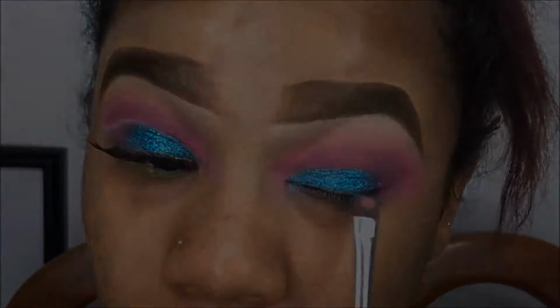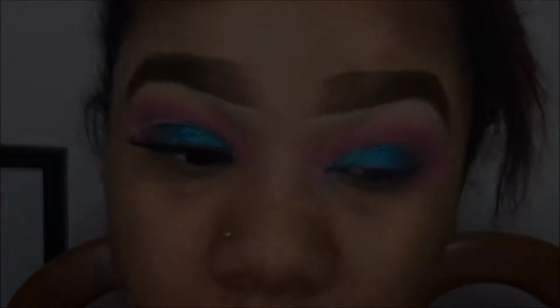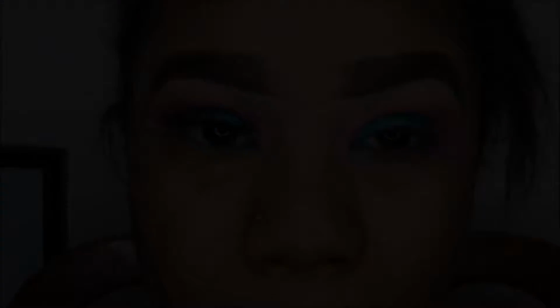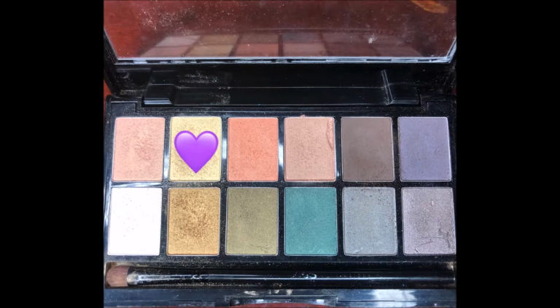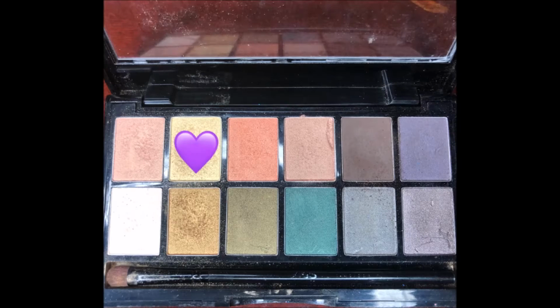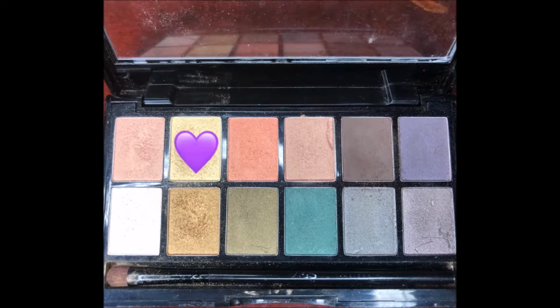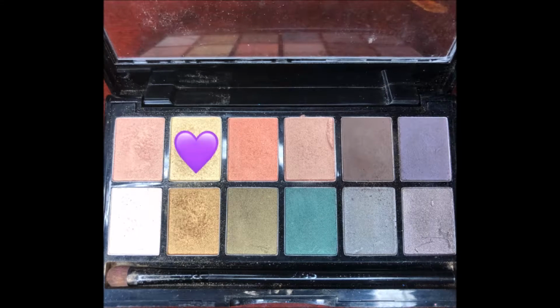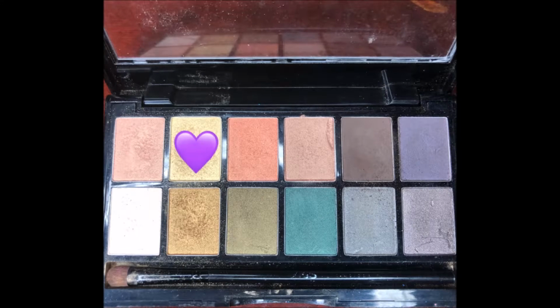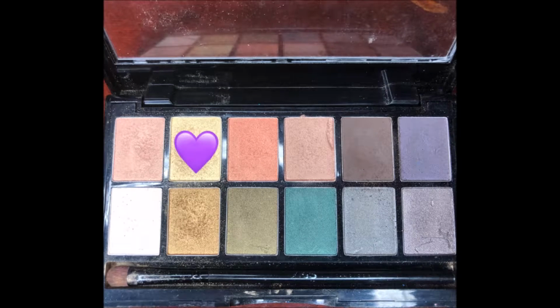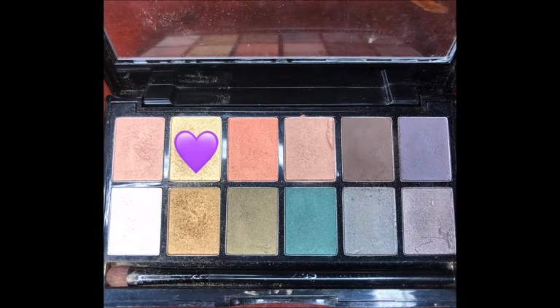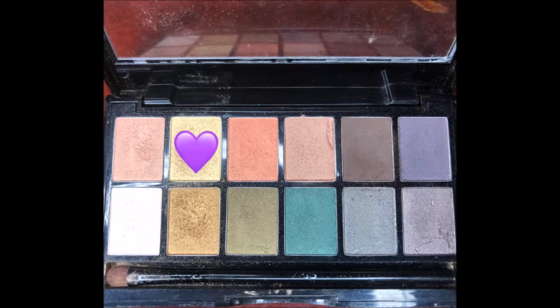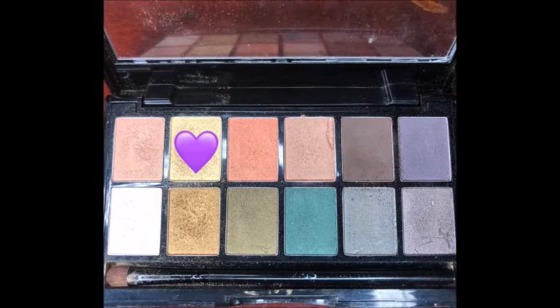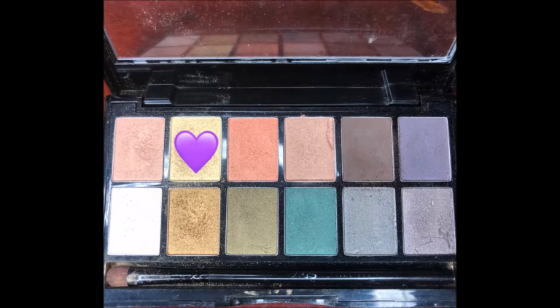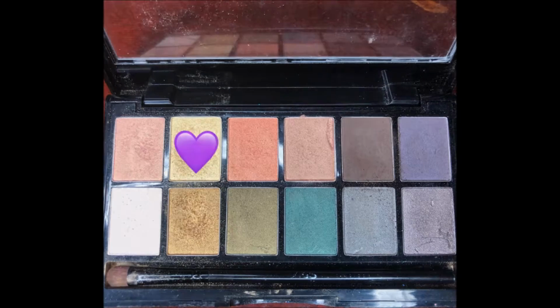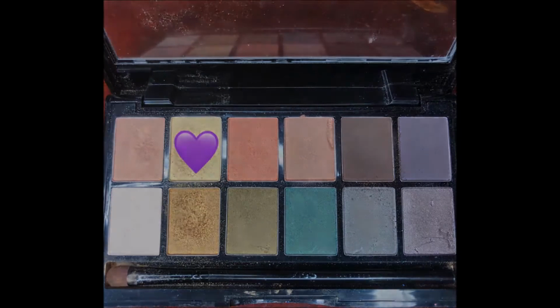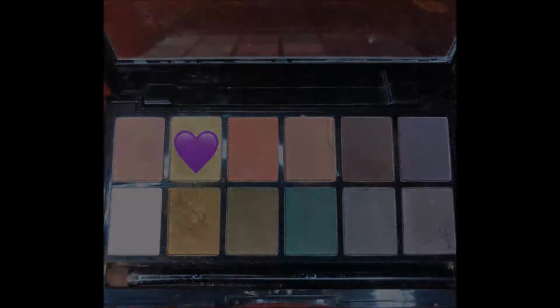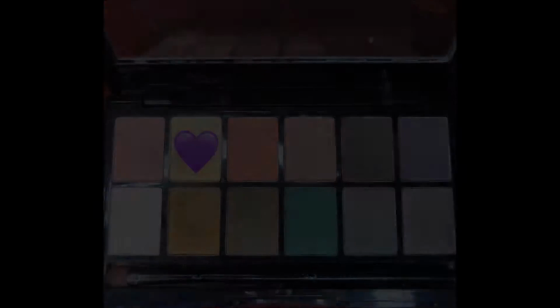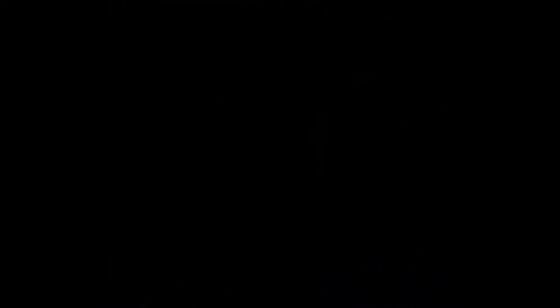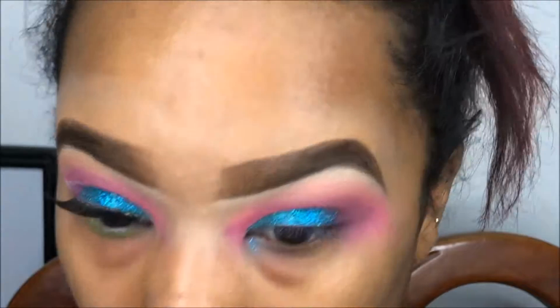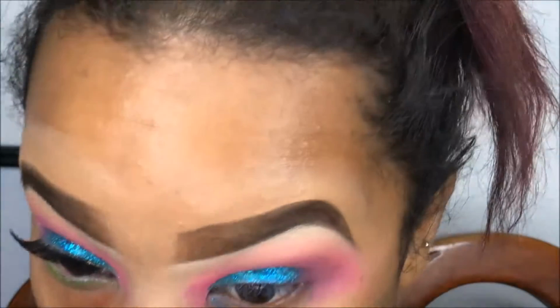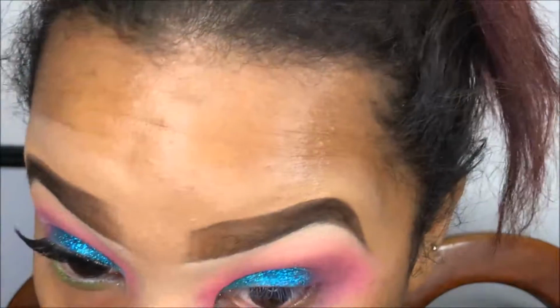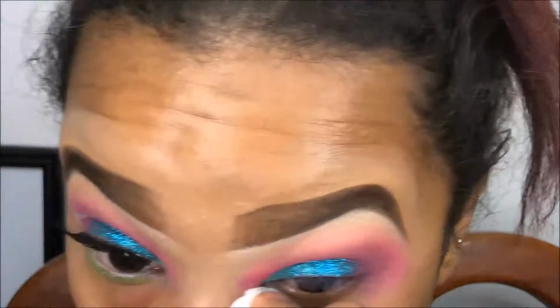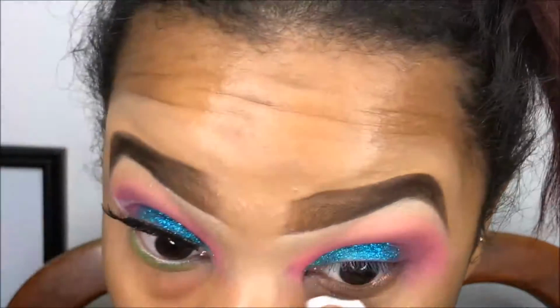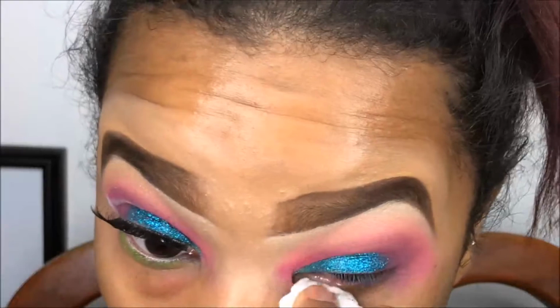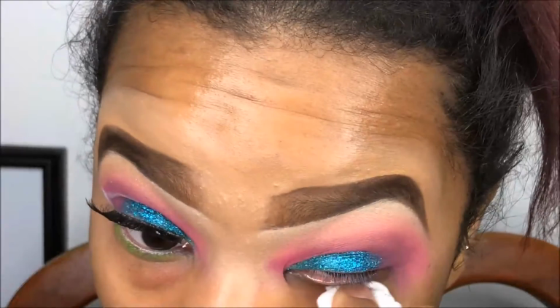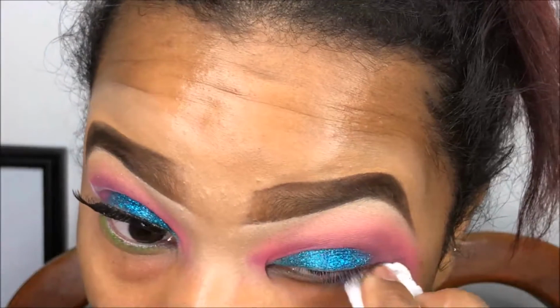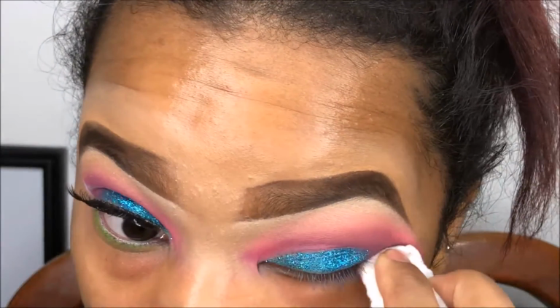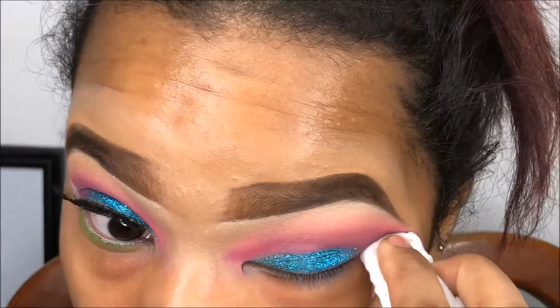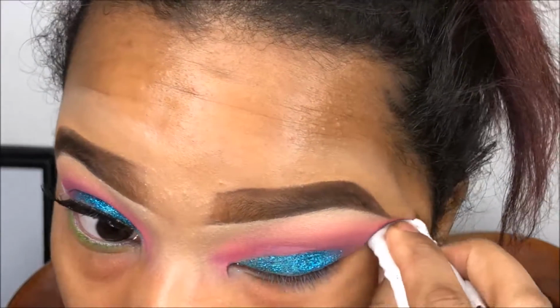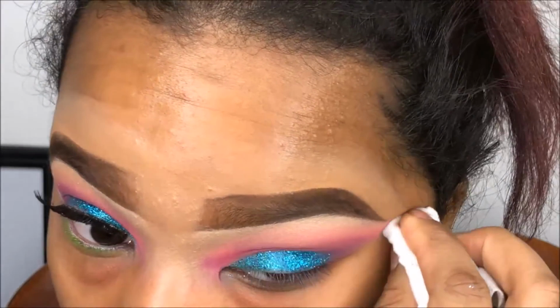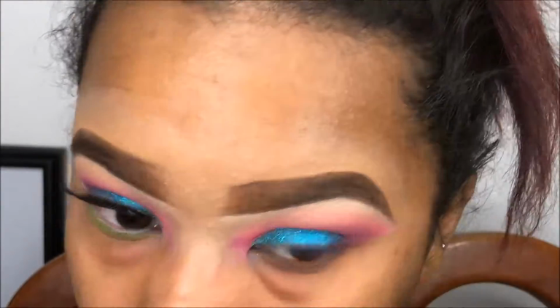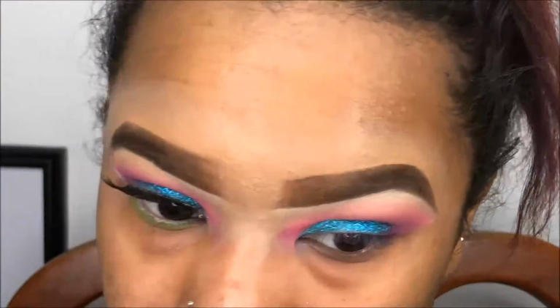To highlight my brow bone, I'm going to go in with my Kiss Goddess palette and I'm going to use that champagne shade.